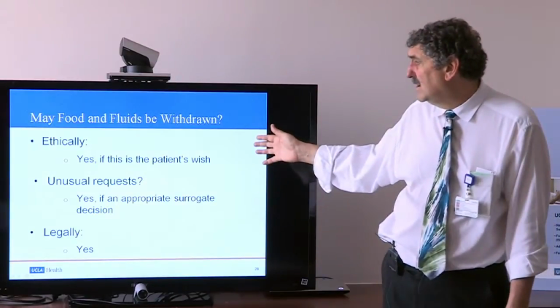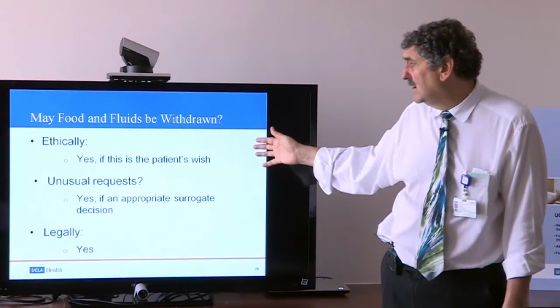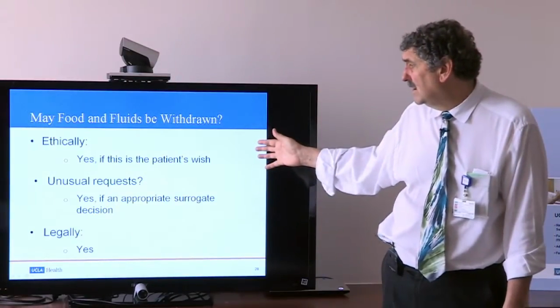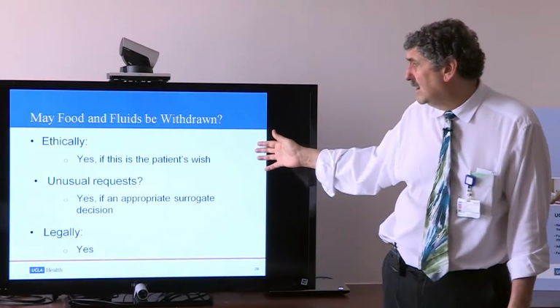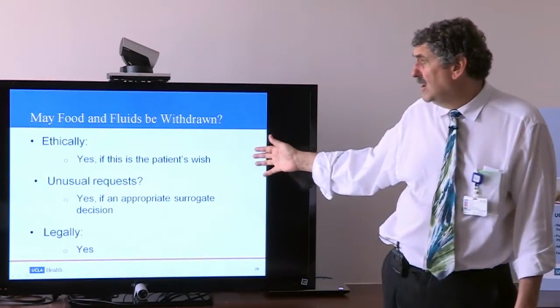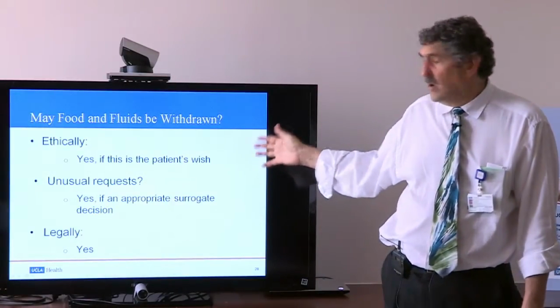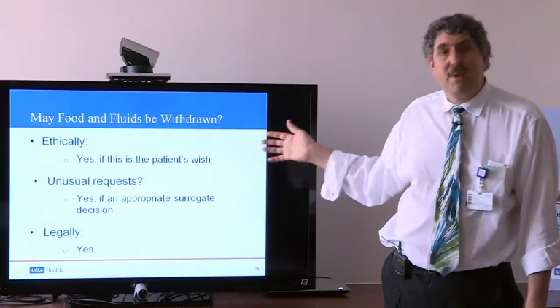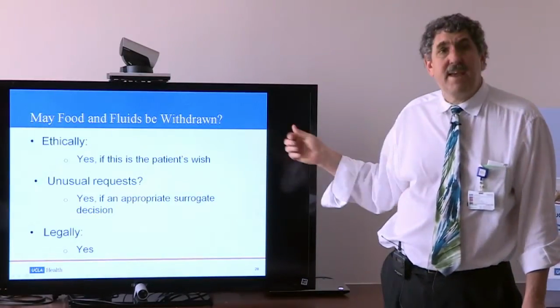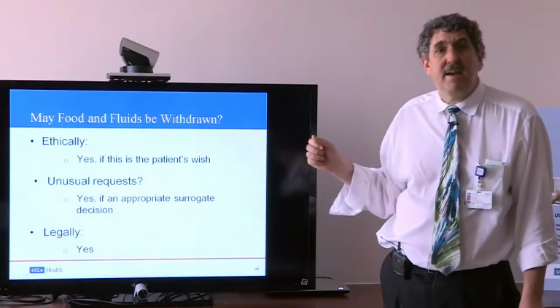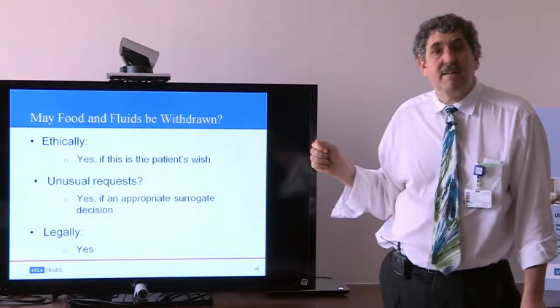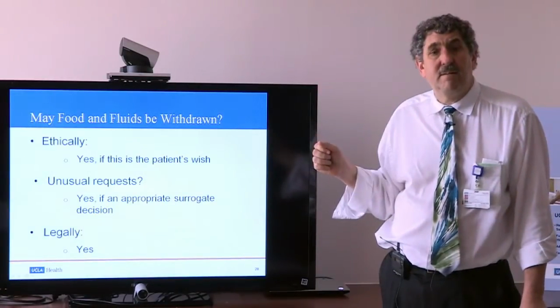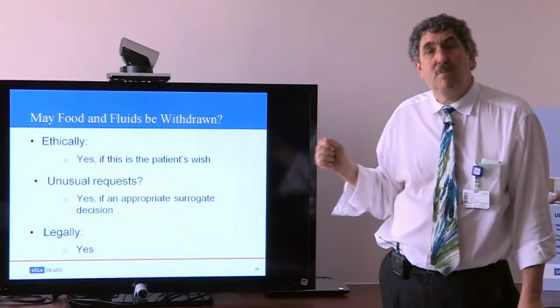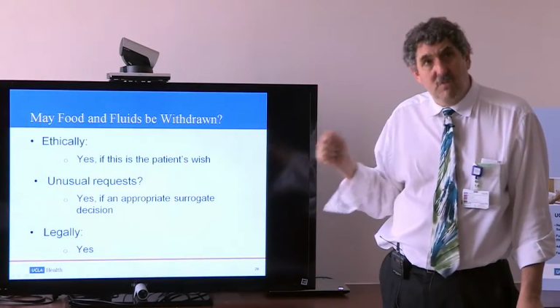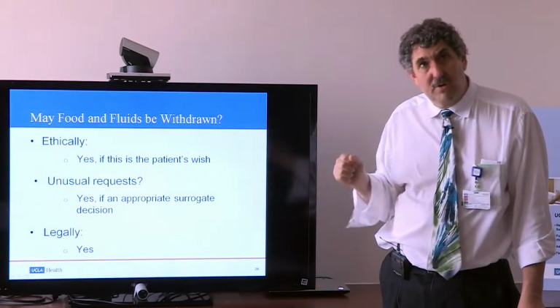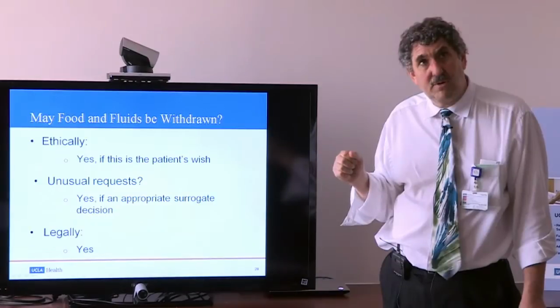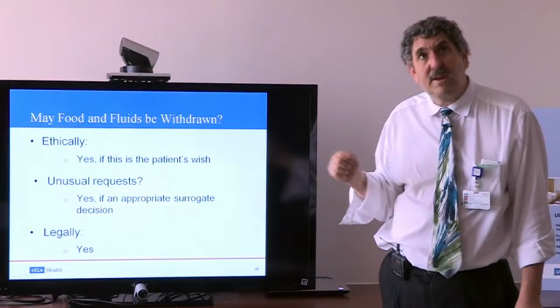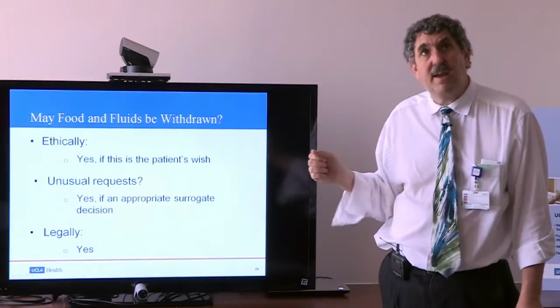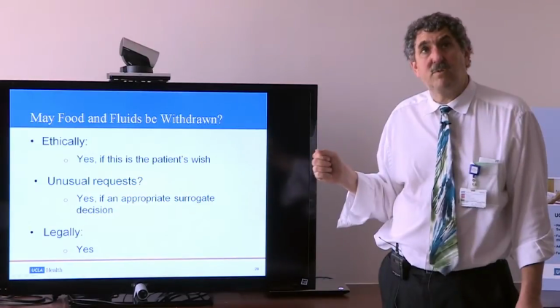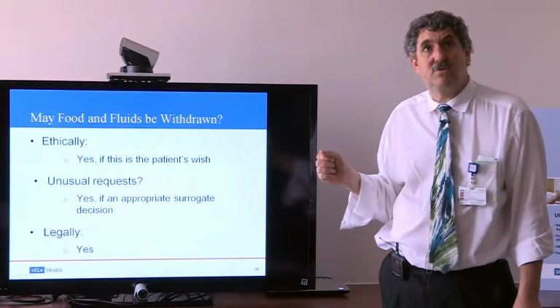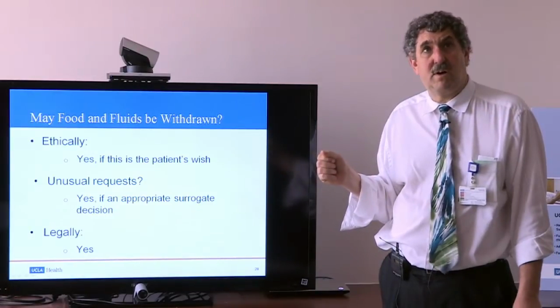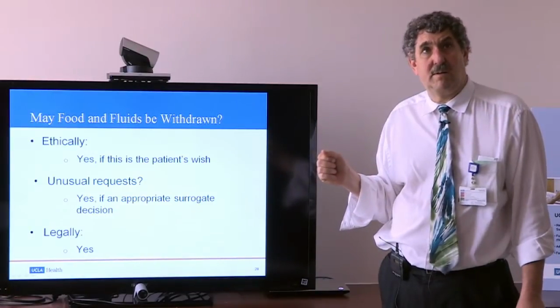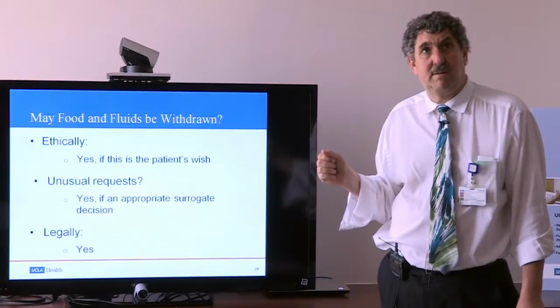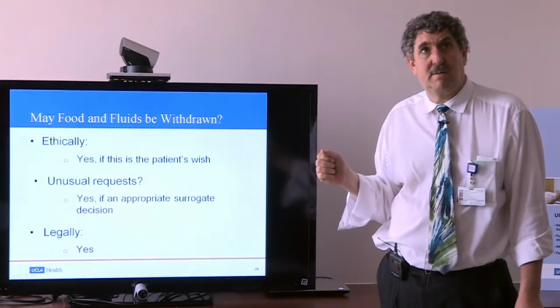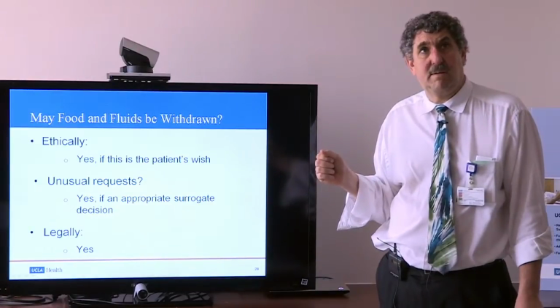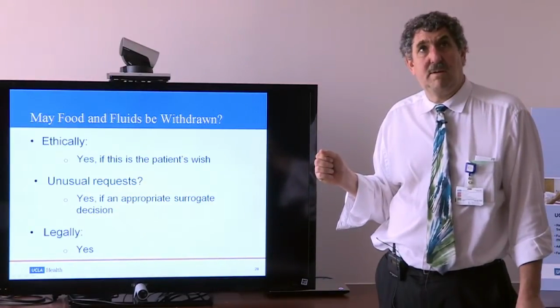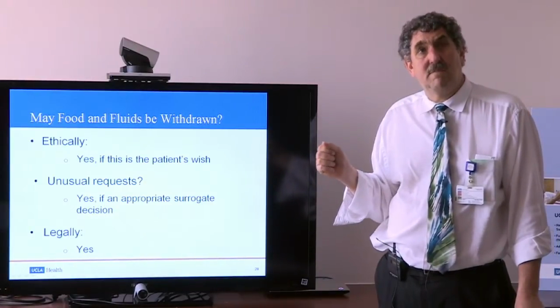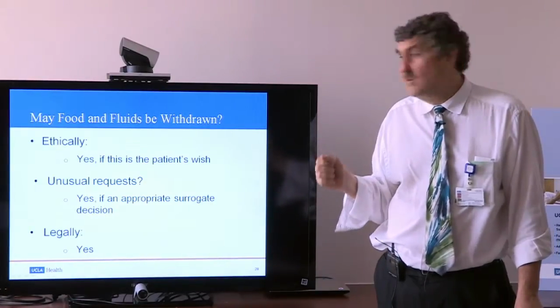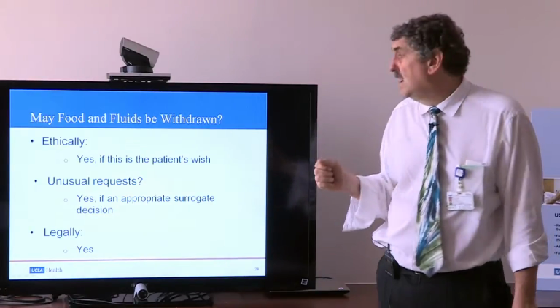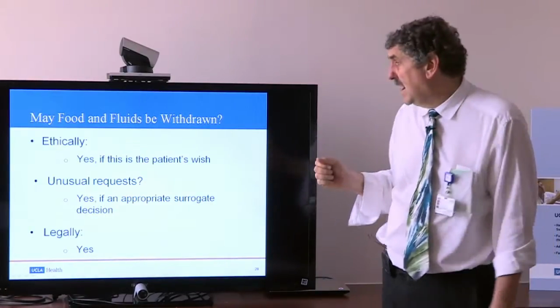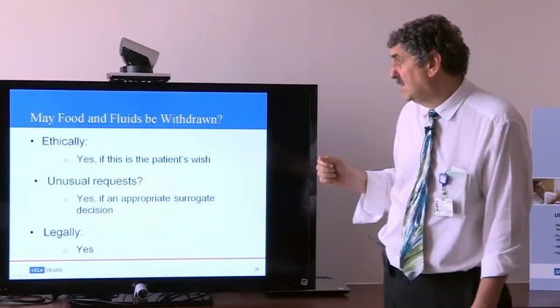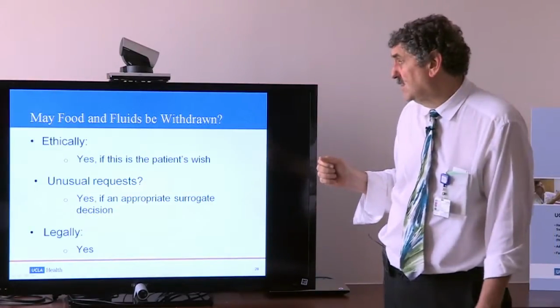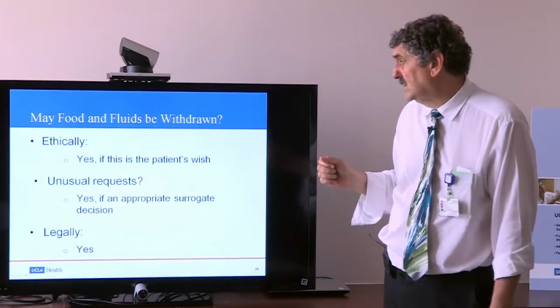Ethically, we can both withhold and withdraw food and fluids.